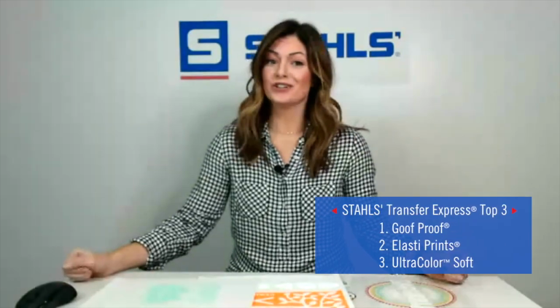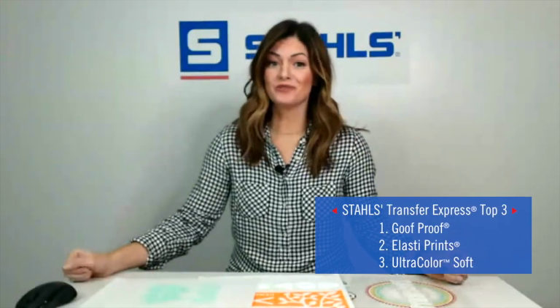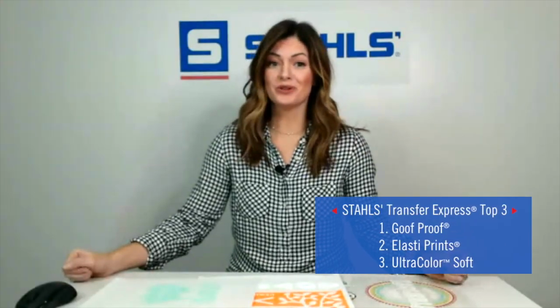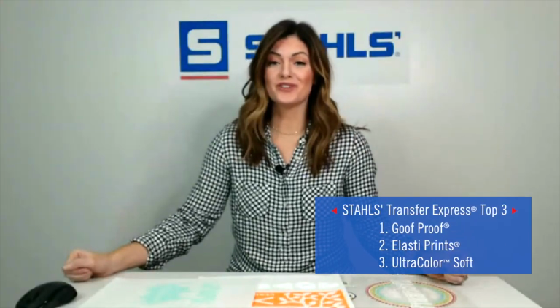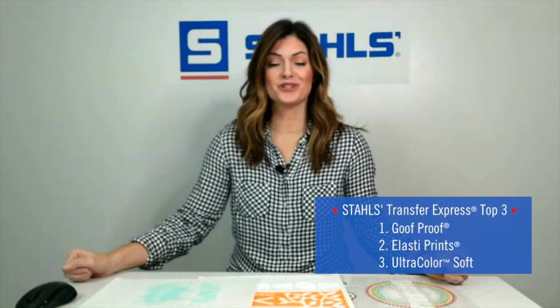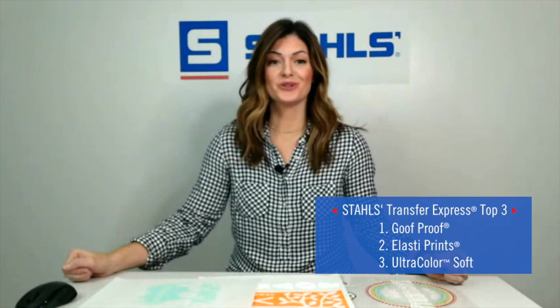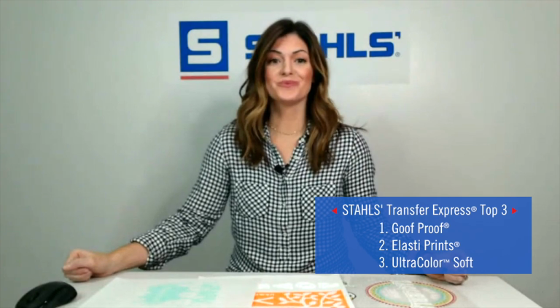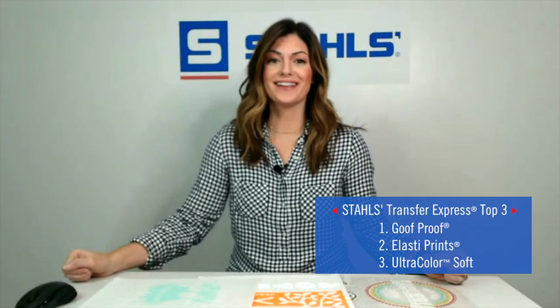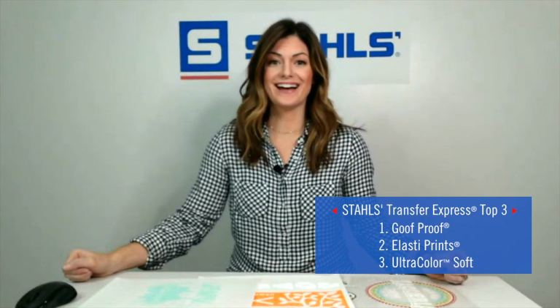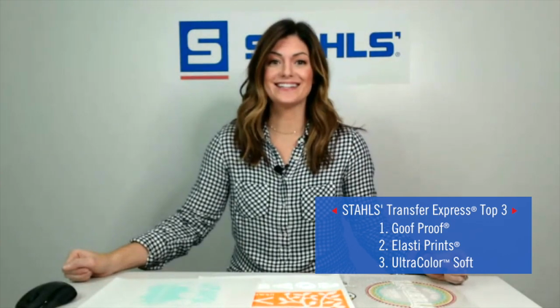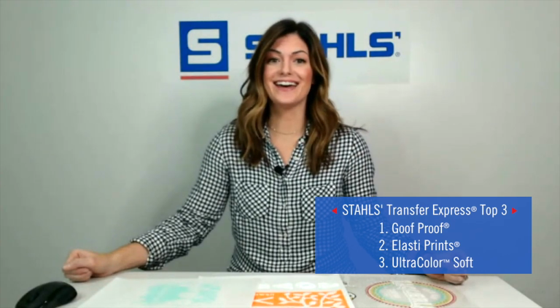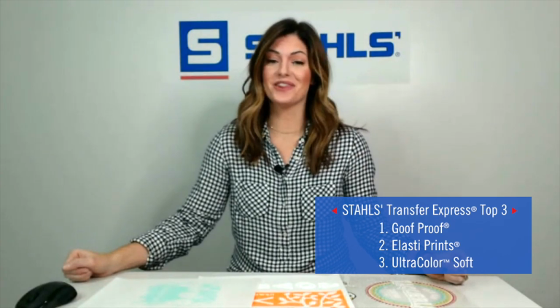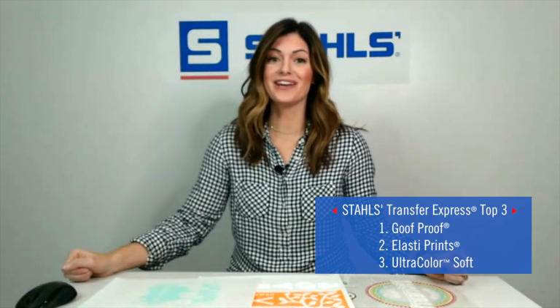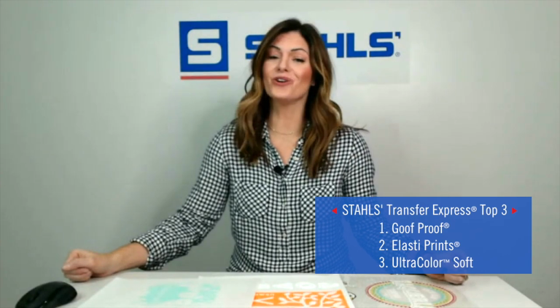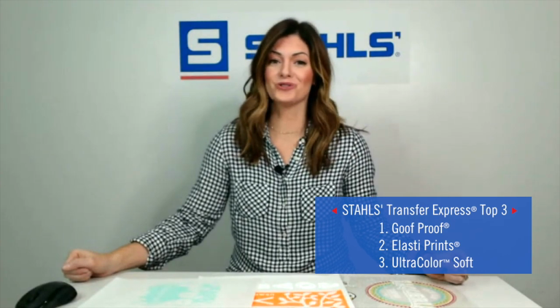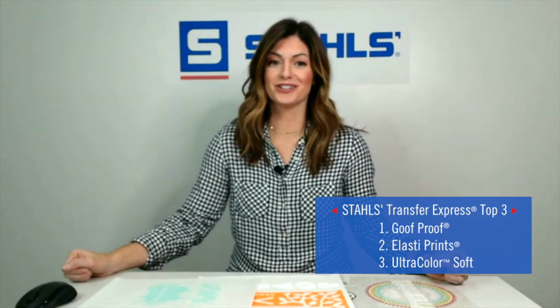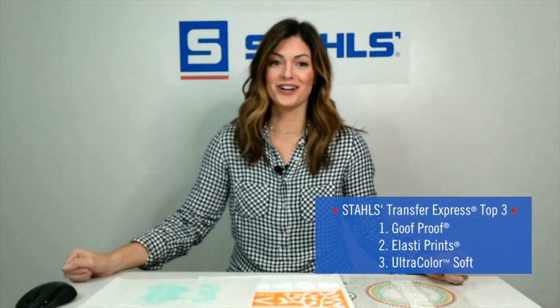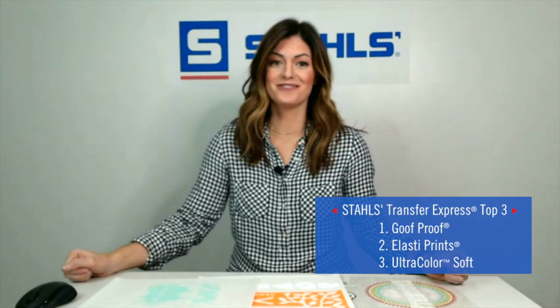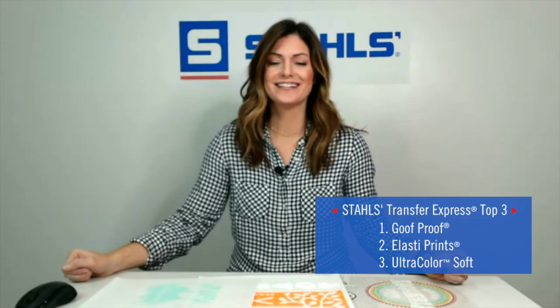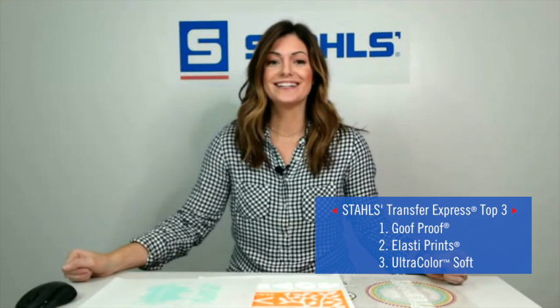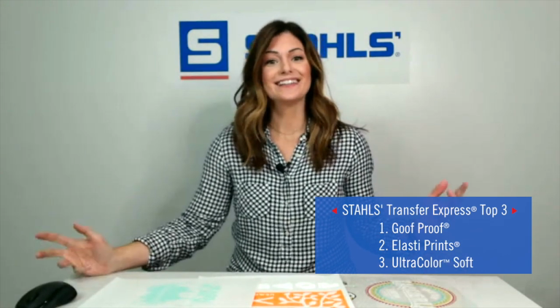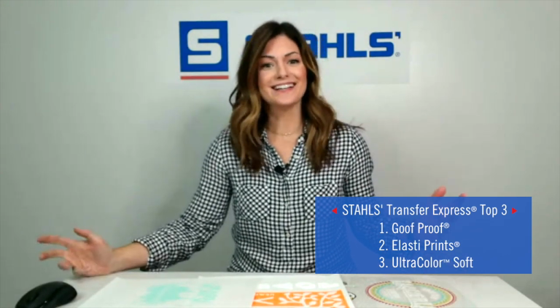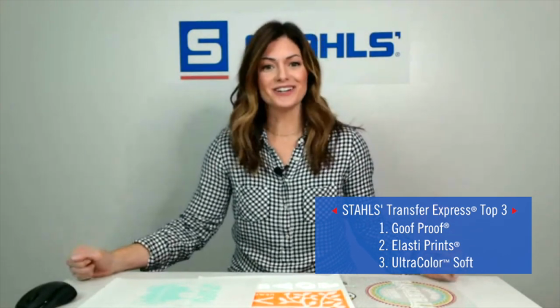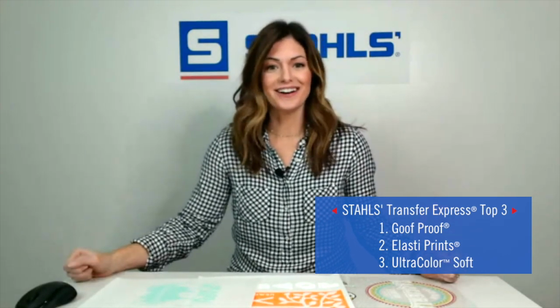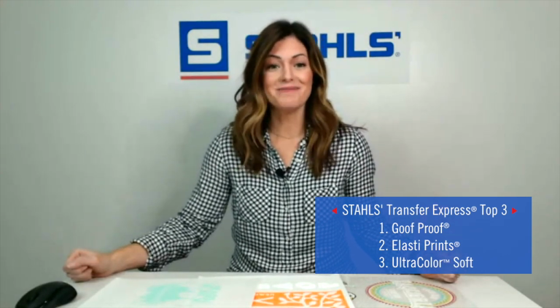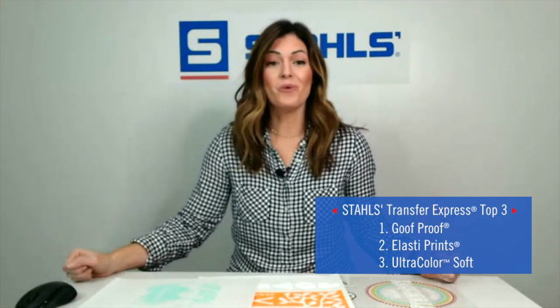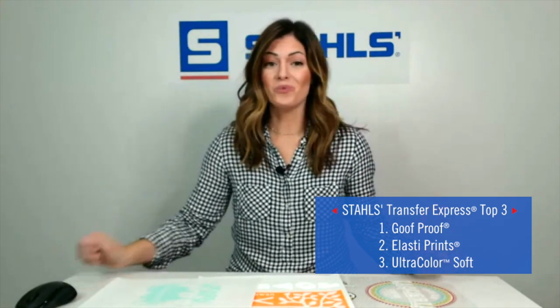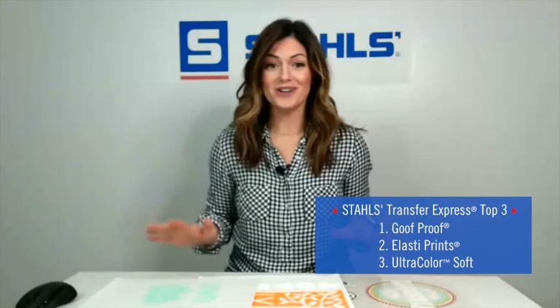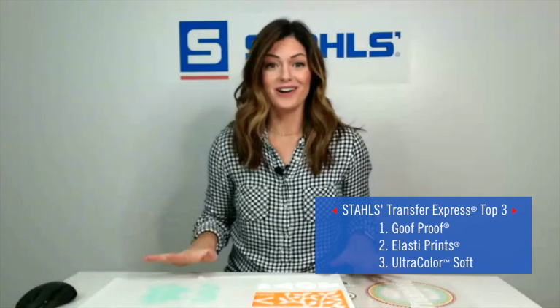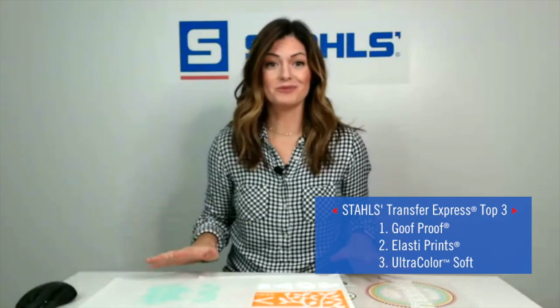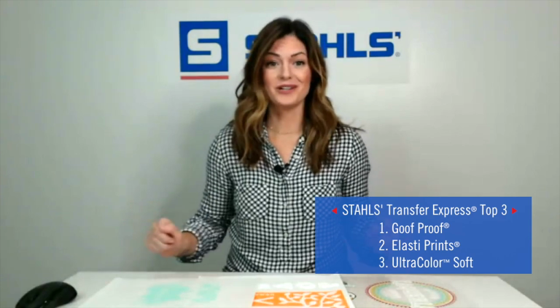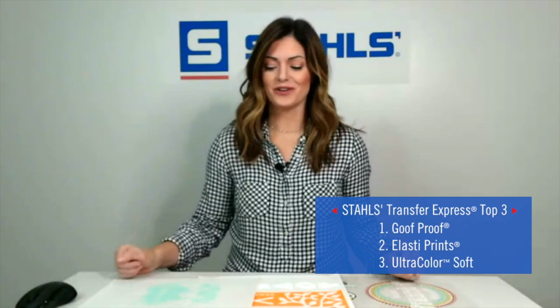The three transfers are: one, Goof Proof; two, Elasti; and three, Ultra Color Soft. Let's start talking about these awesome transfers.